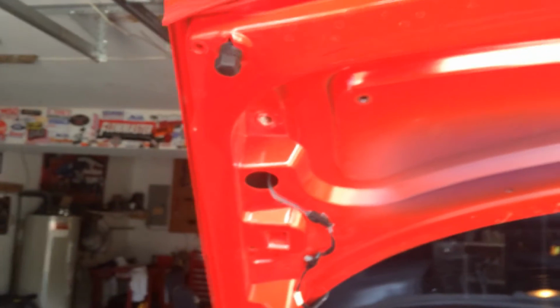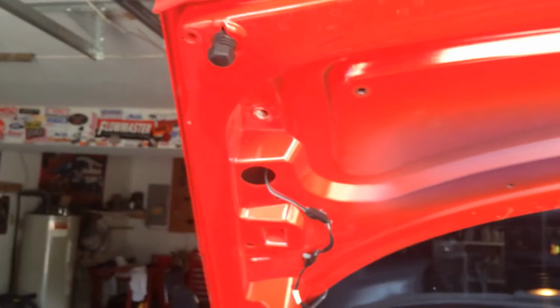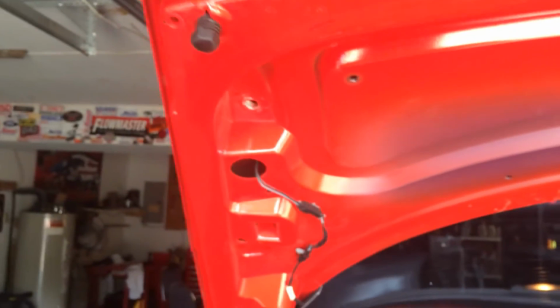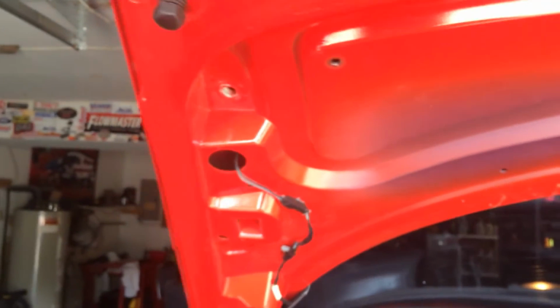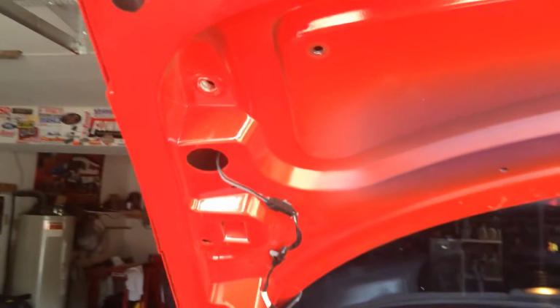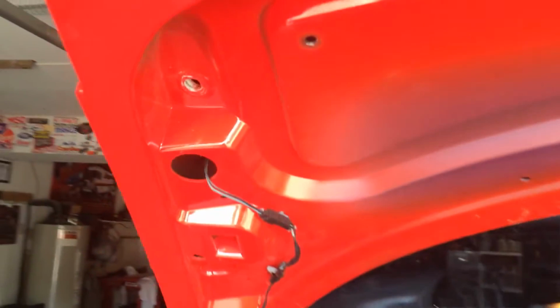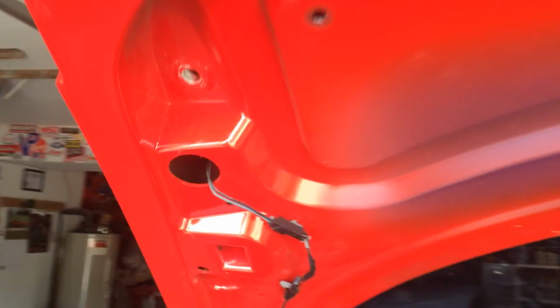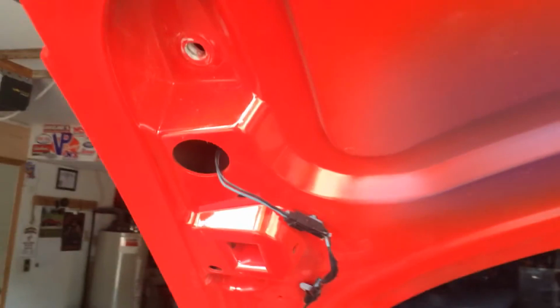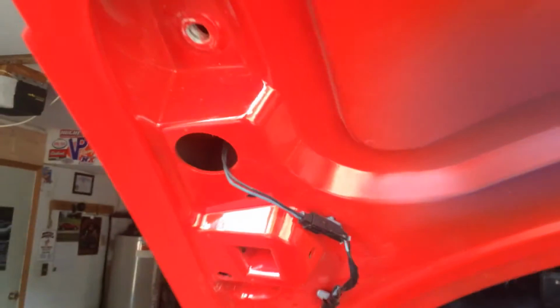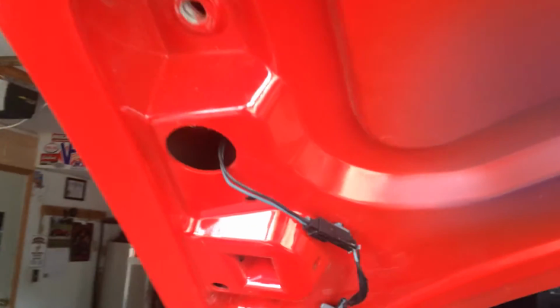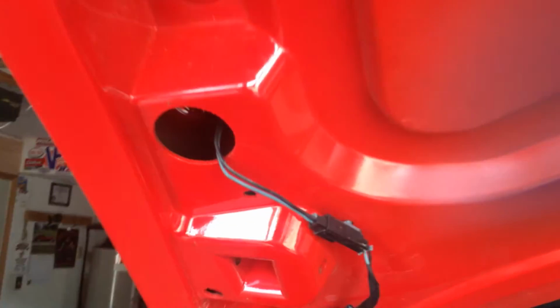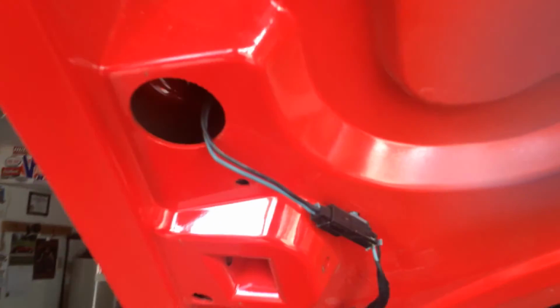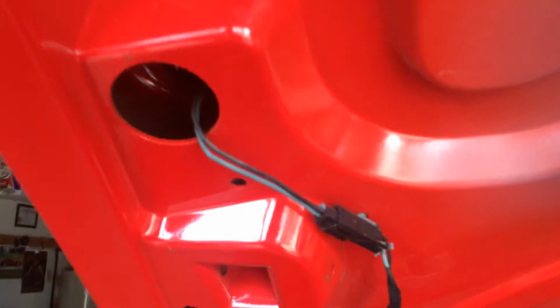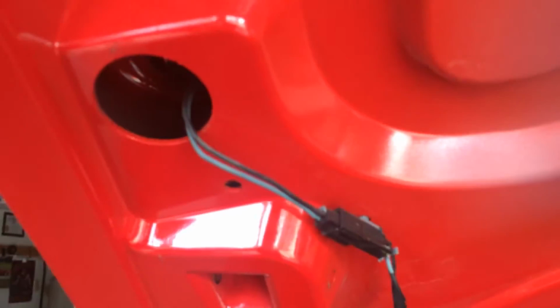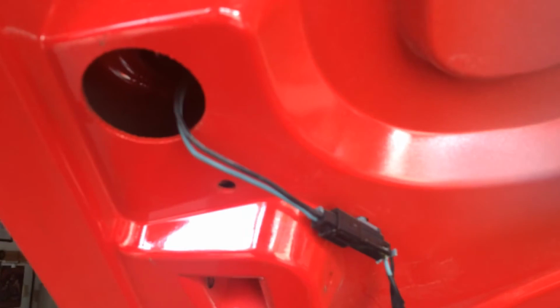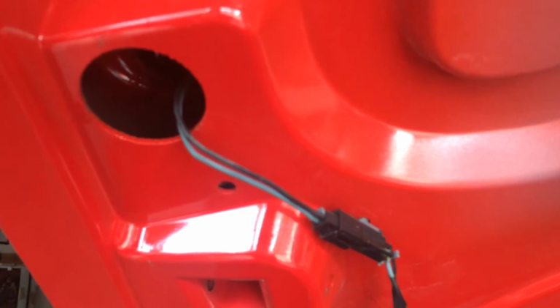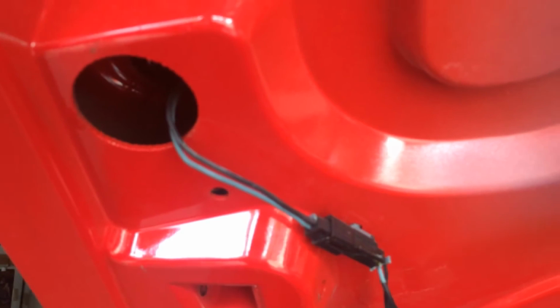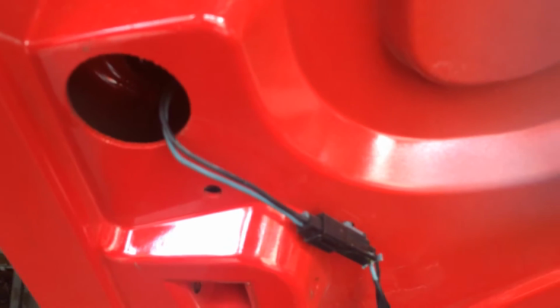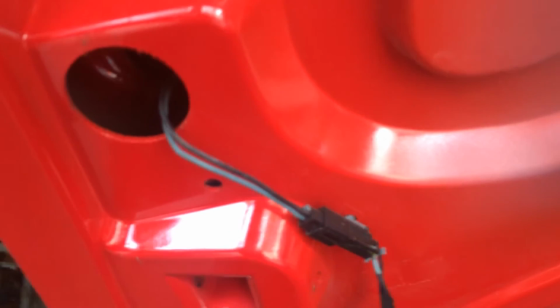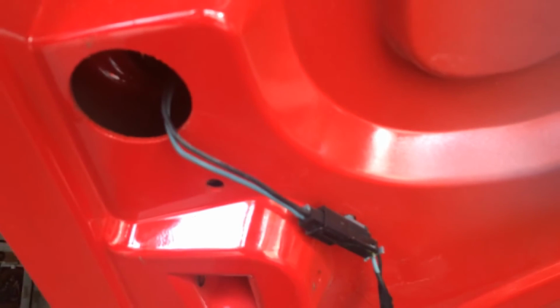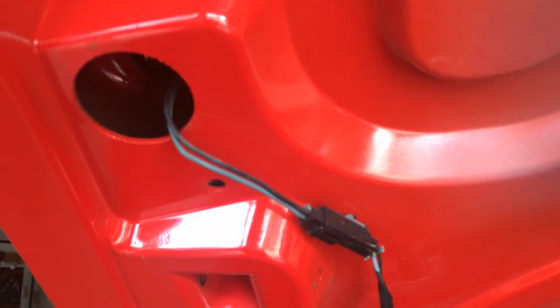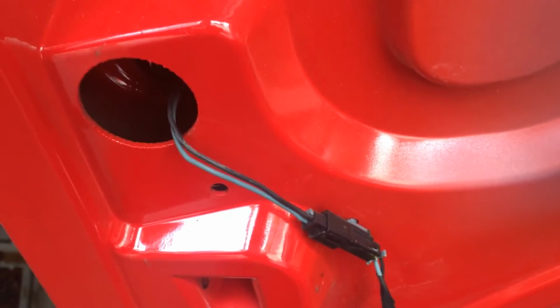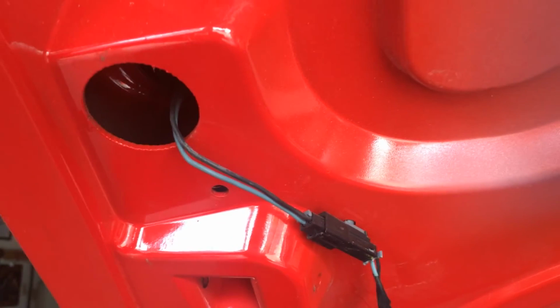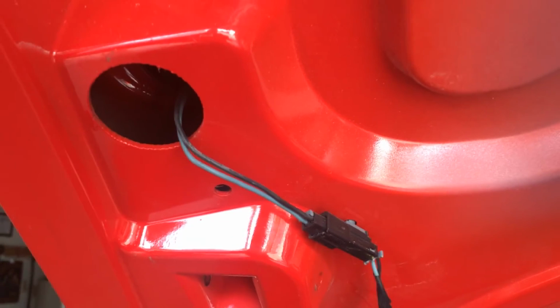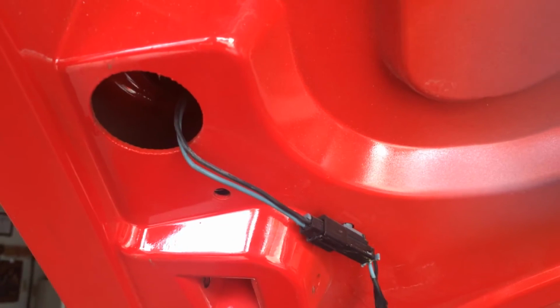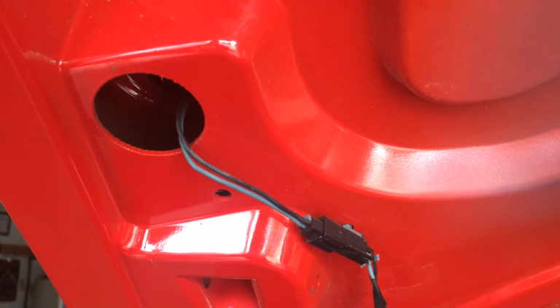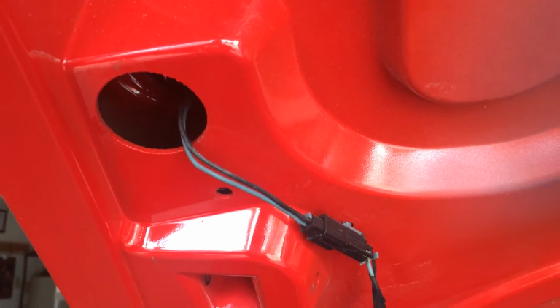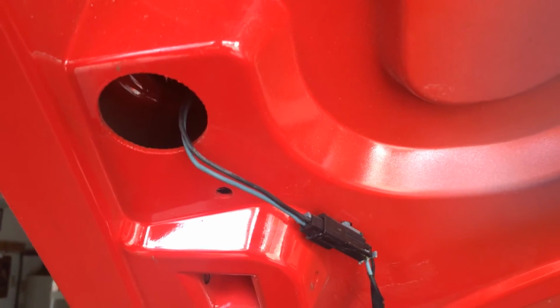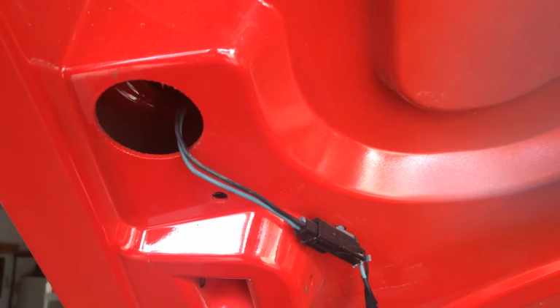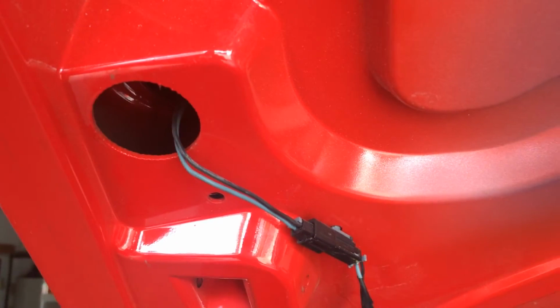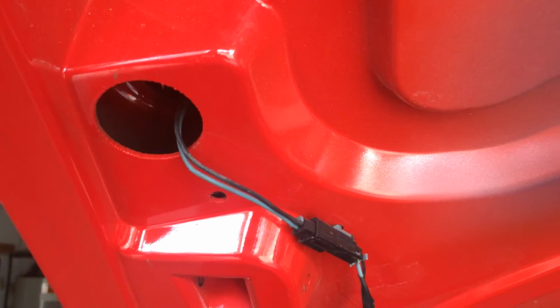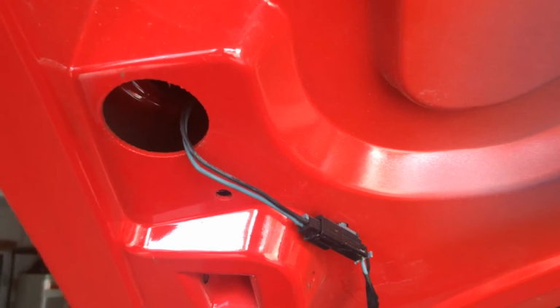Don't forget to unplug this — that's the brake light connector.